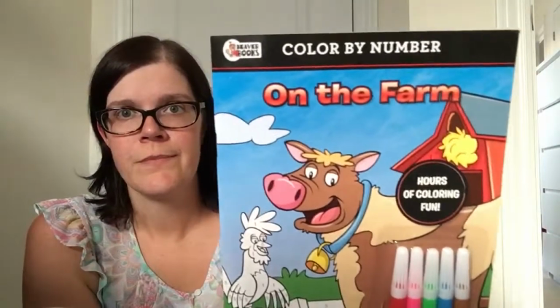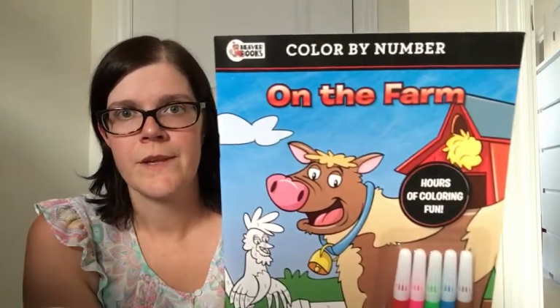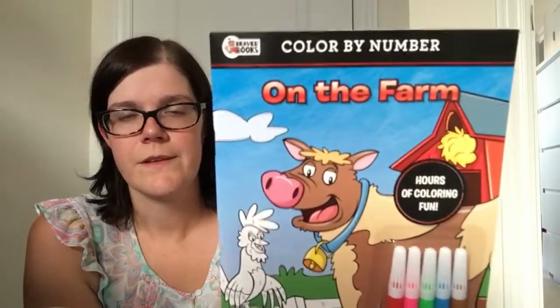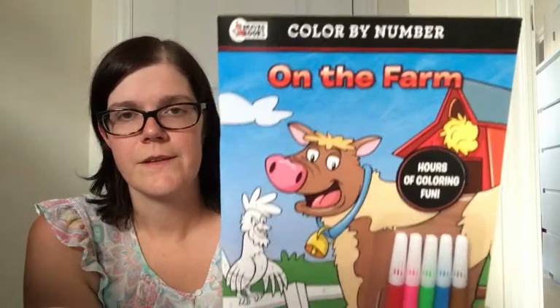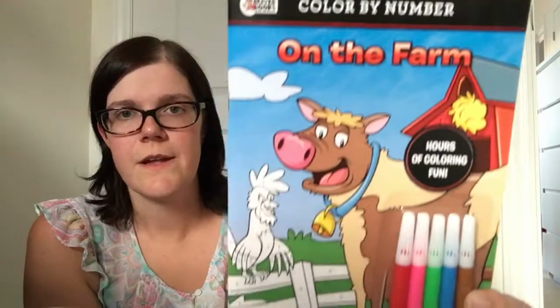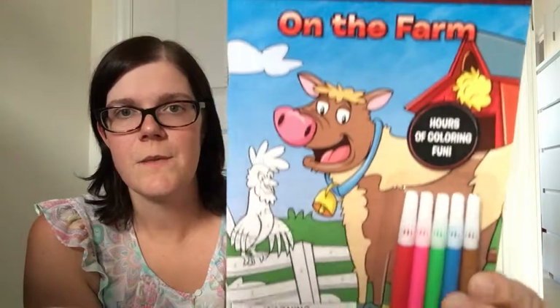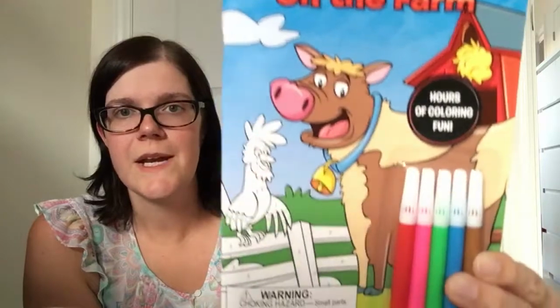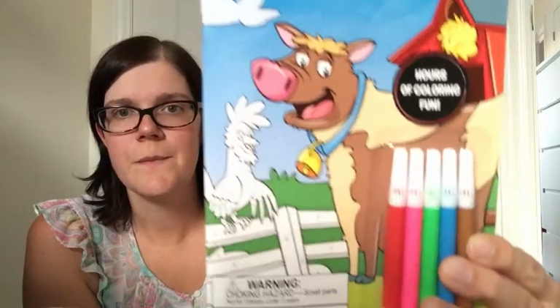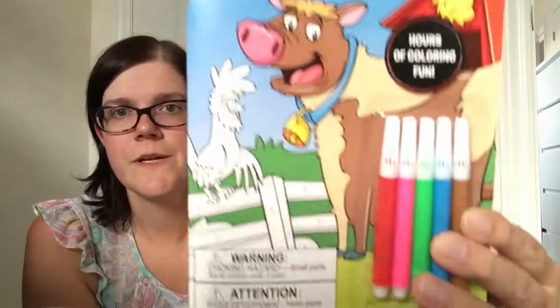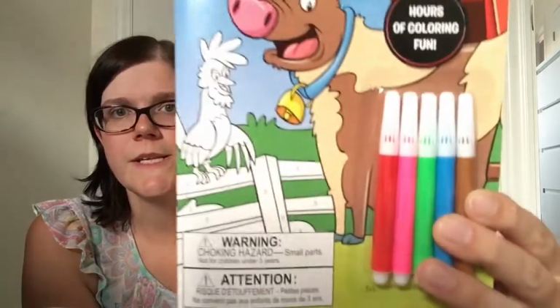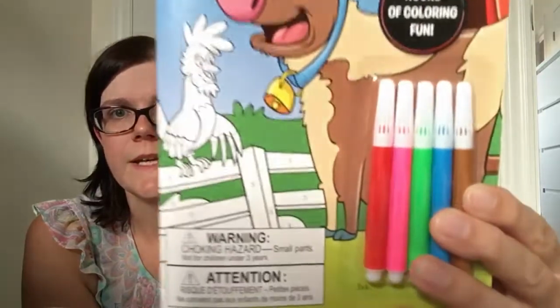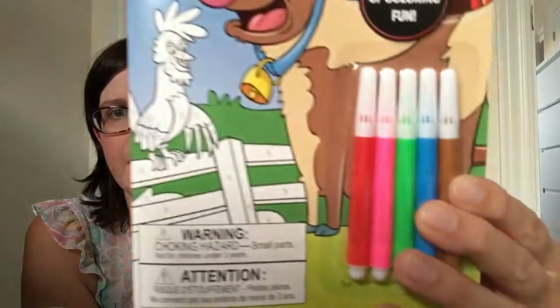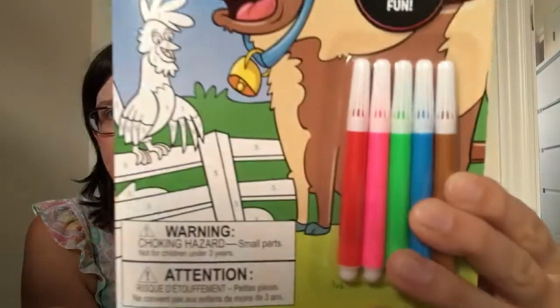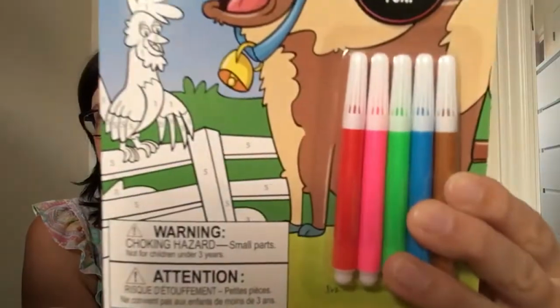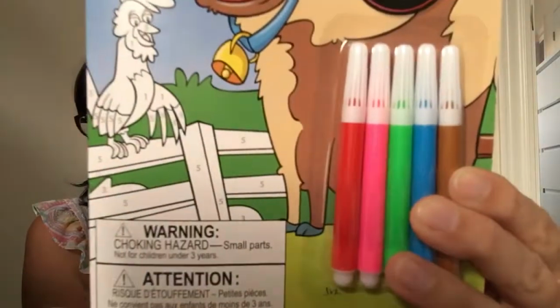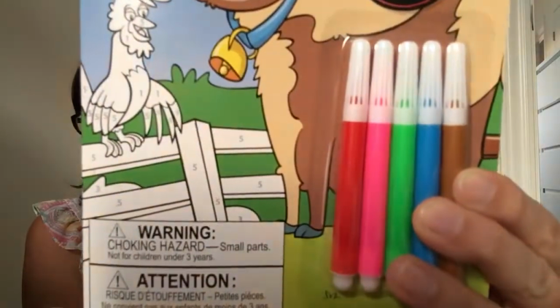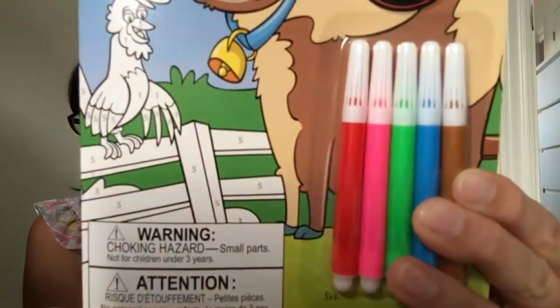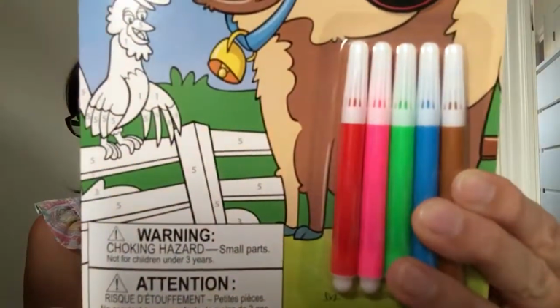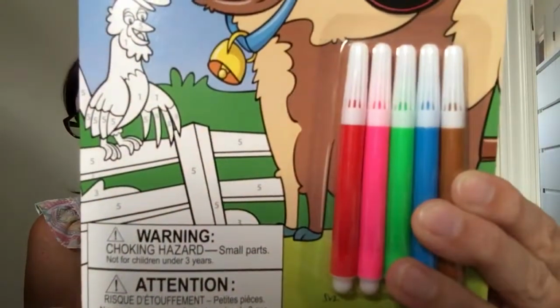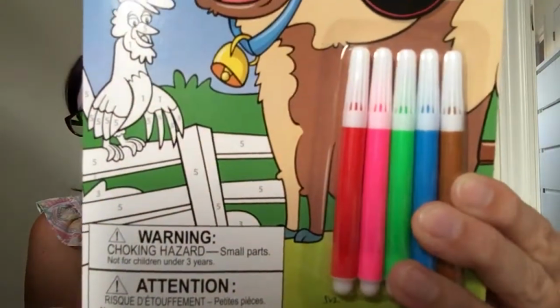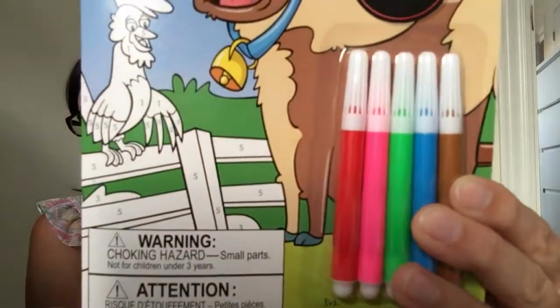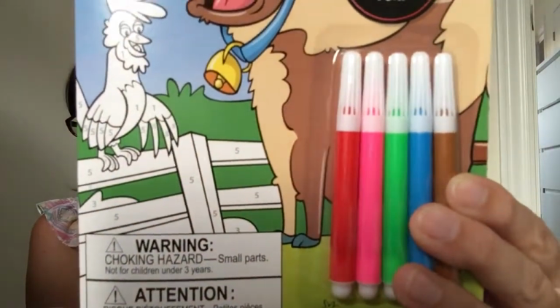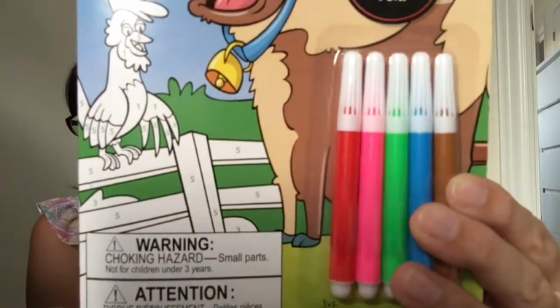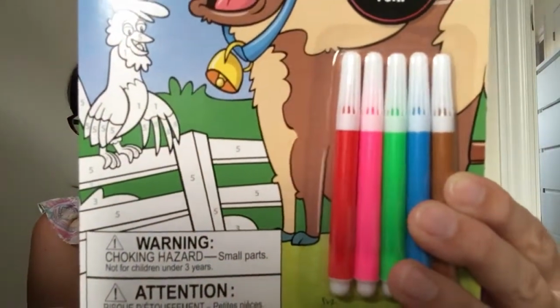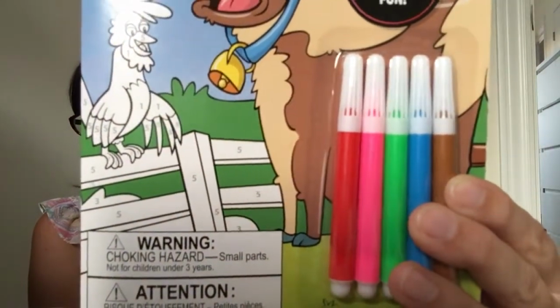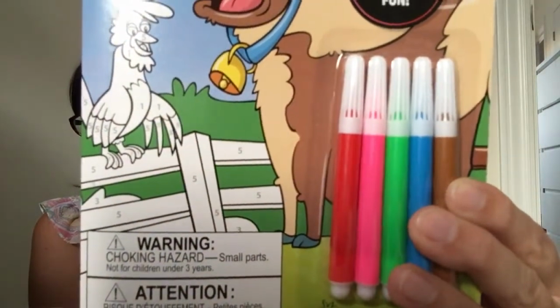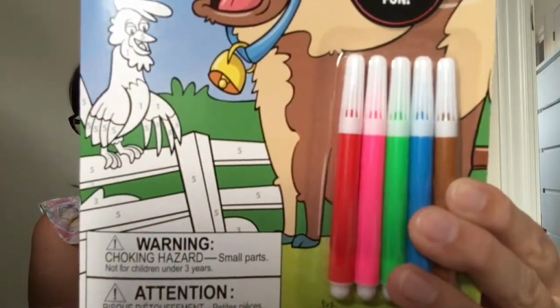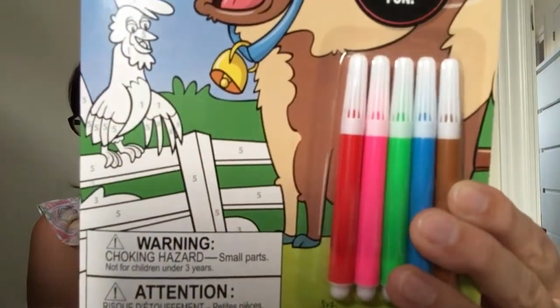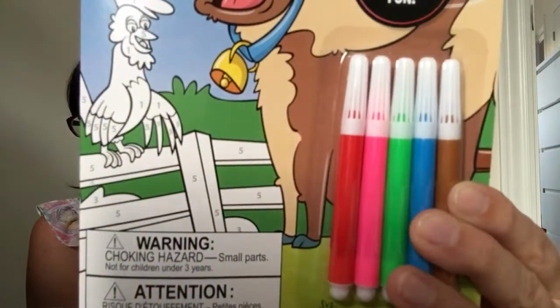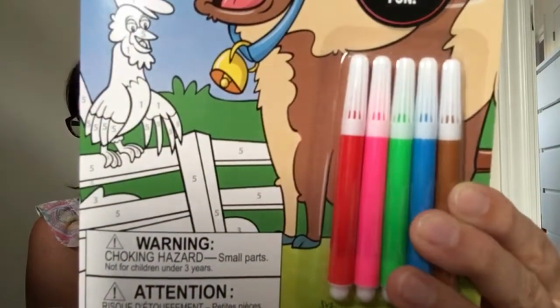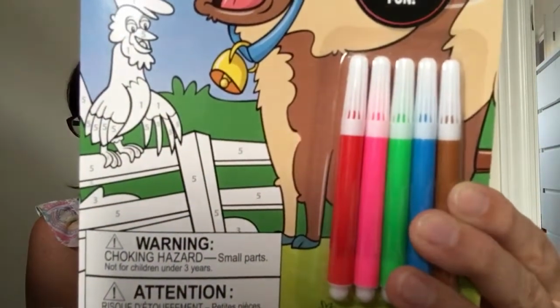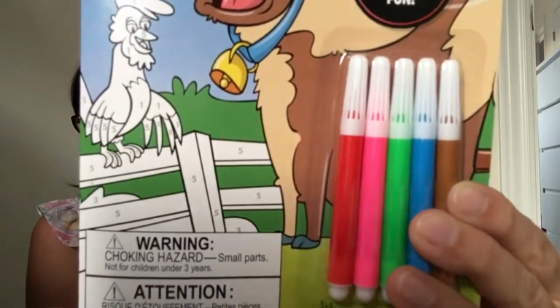I'm always looking for neat little things to add to their birthday gifts and also to put in their stockings from Santa. So this is what they look like — it's color by numbers and it does give you the markers that you're going to need.